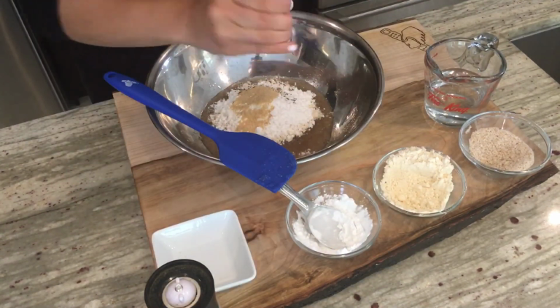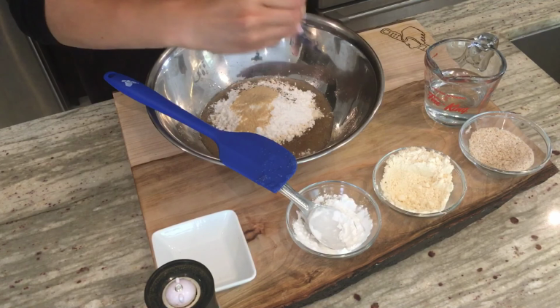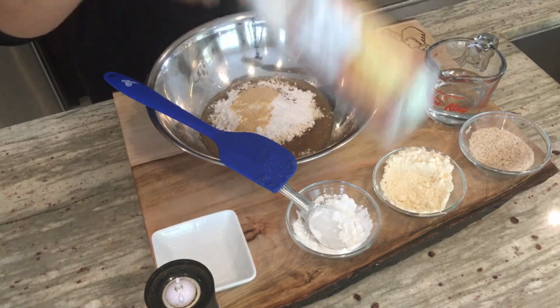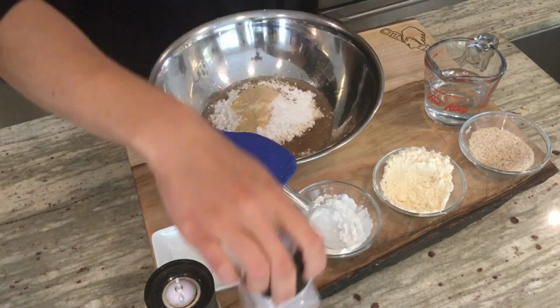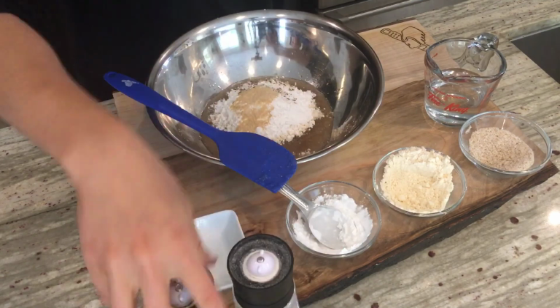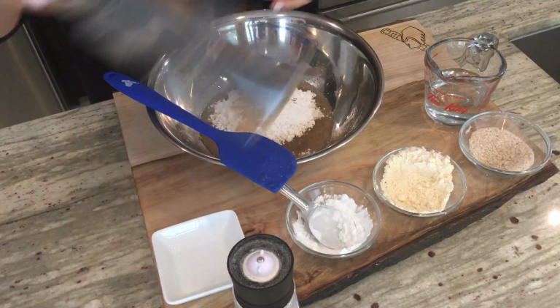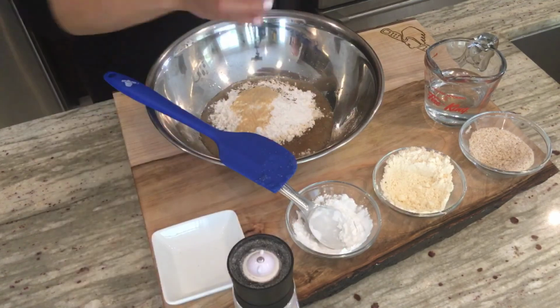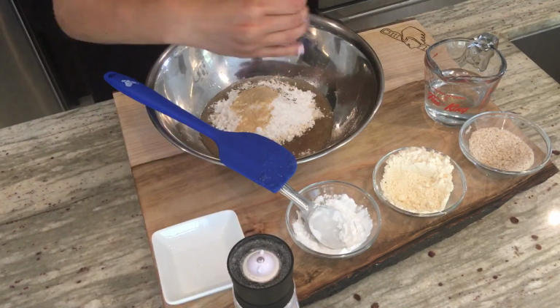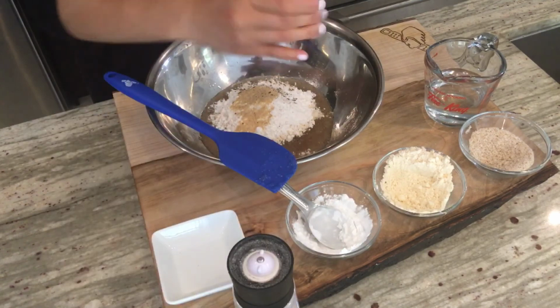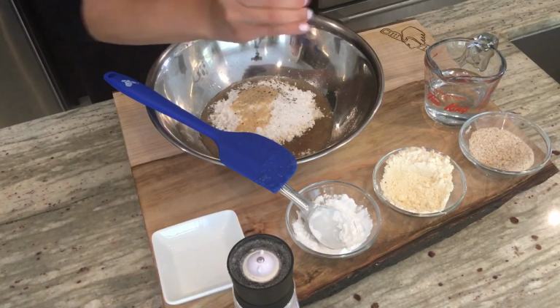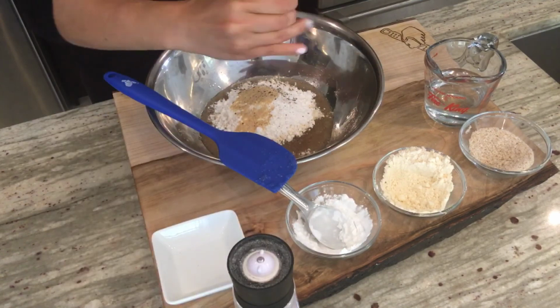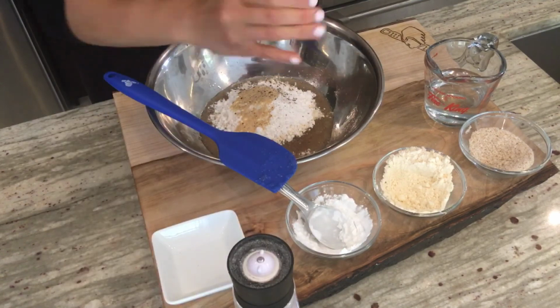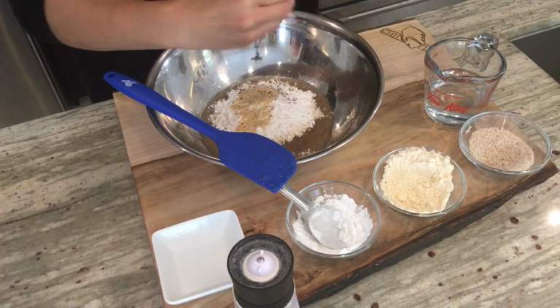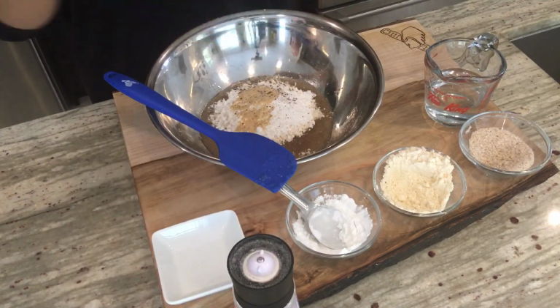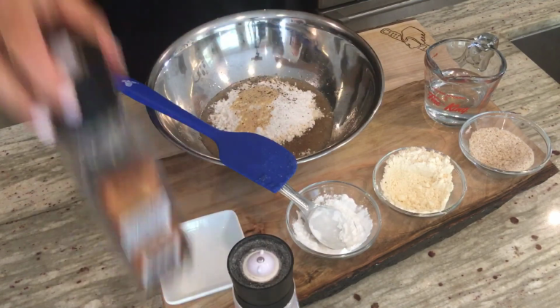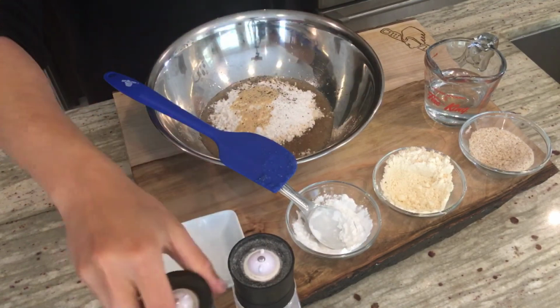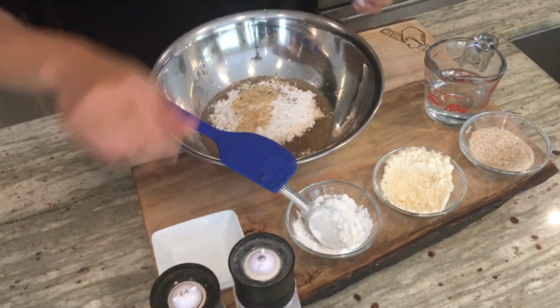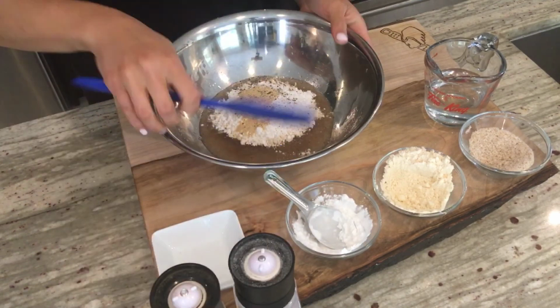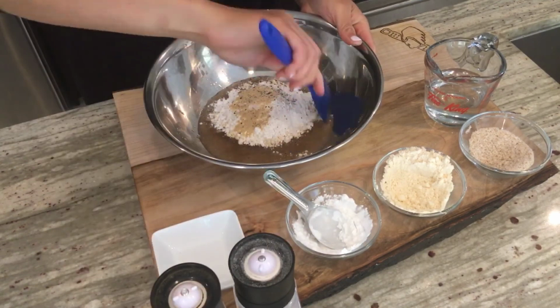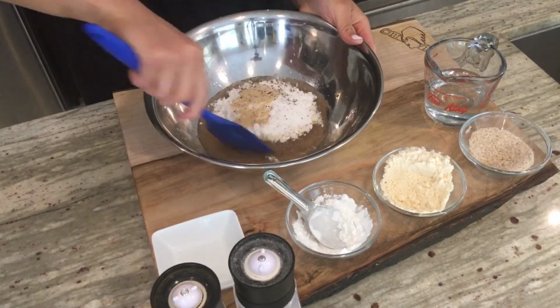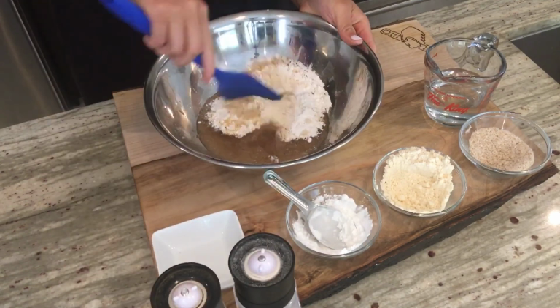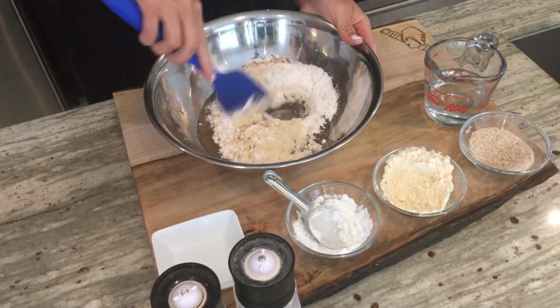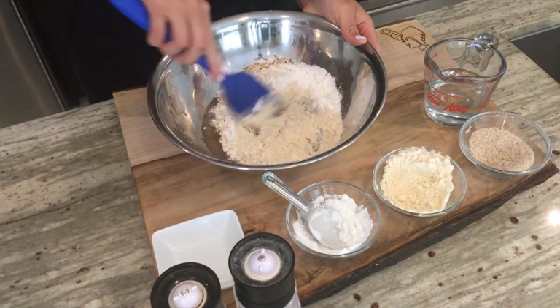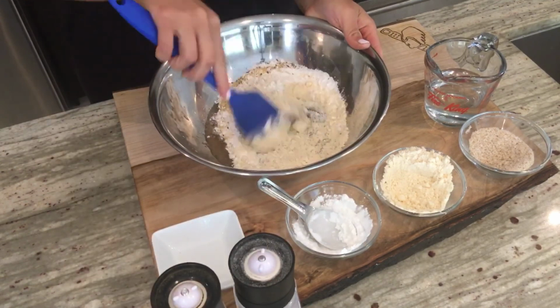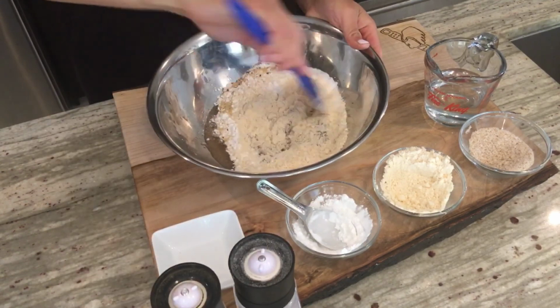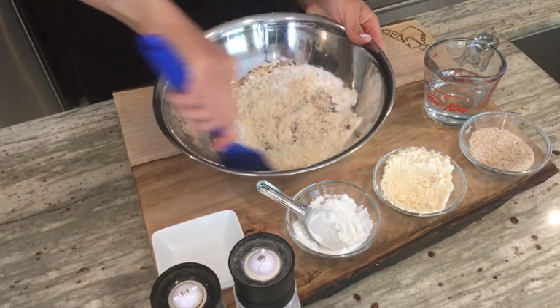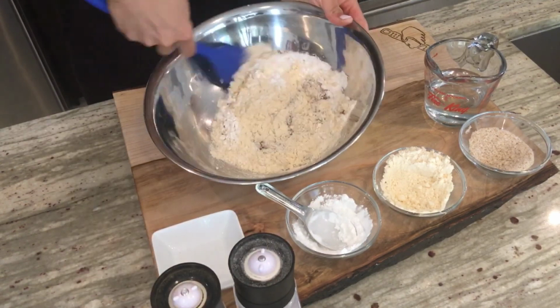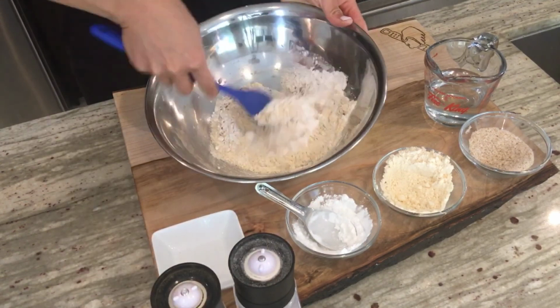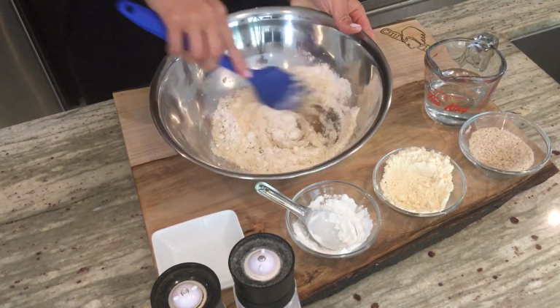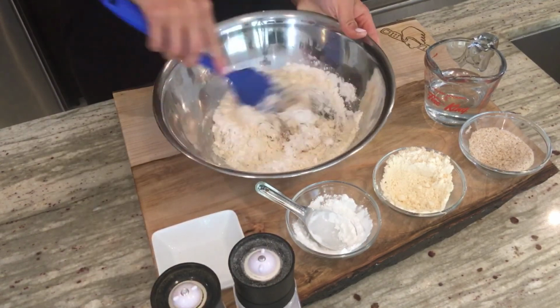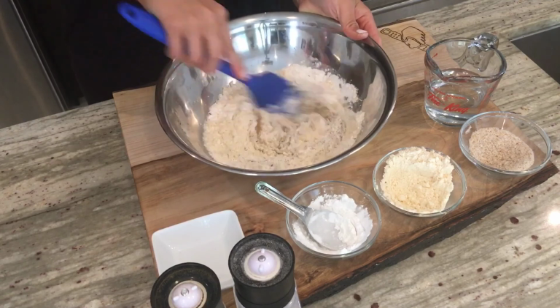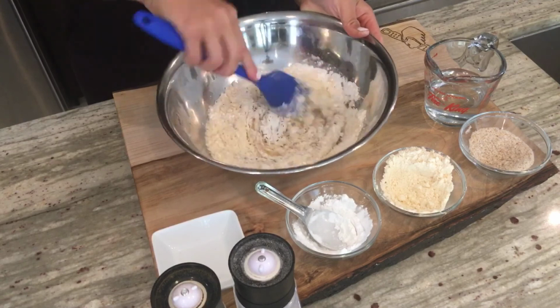Then you'll be adding in the seasonings of your choice. I use salt, pepper, garlic, as well as caraway seeds. Now it's time to stir and stir.